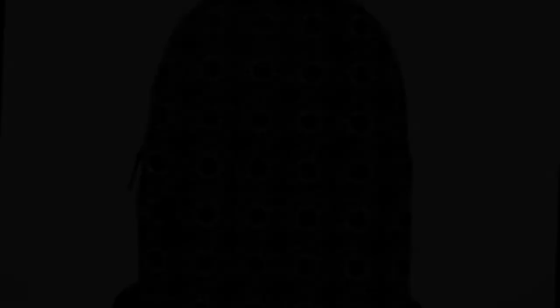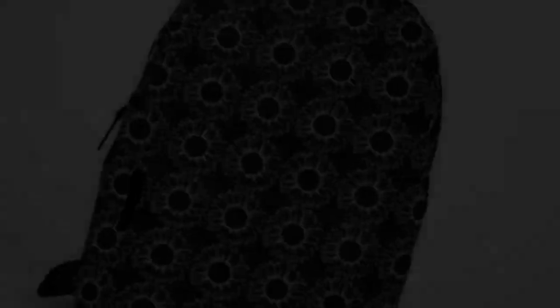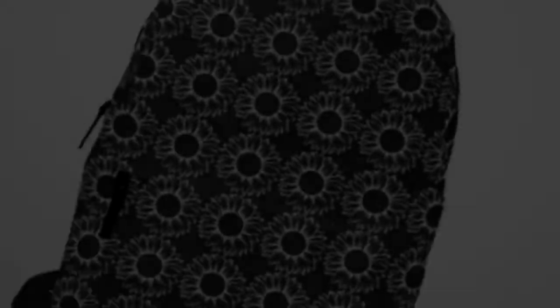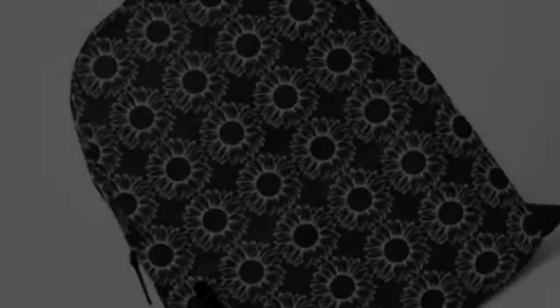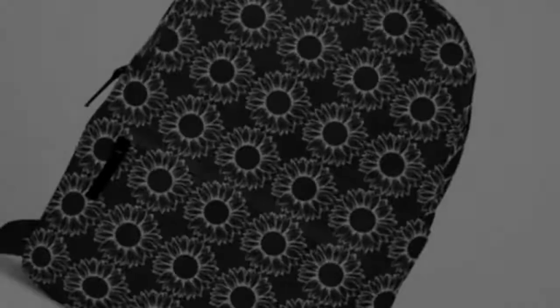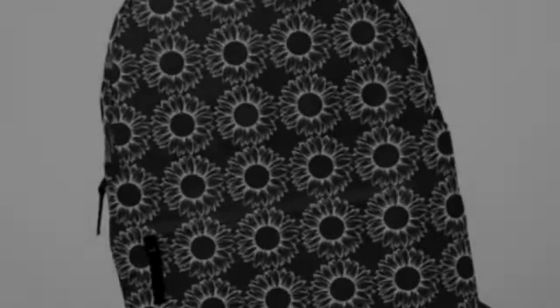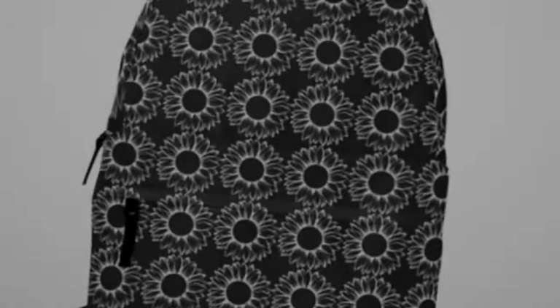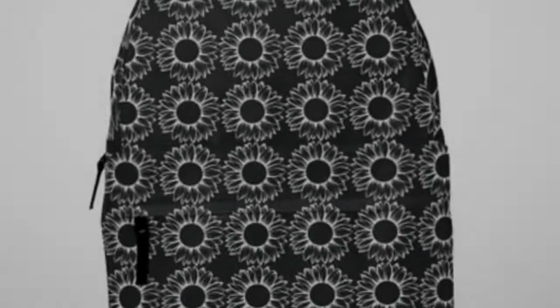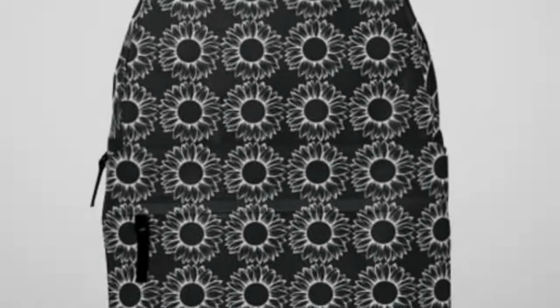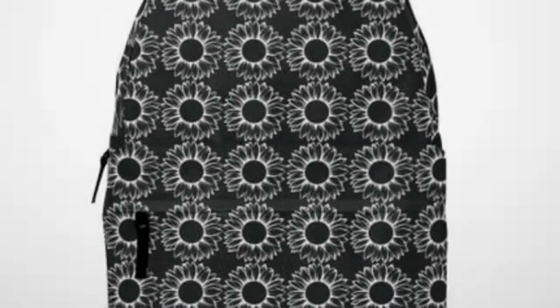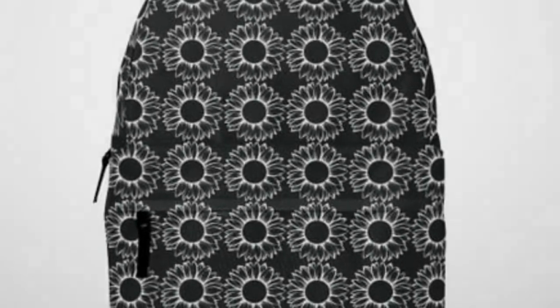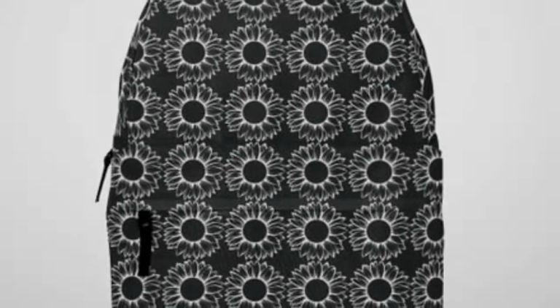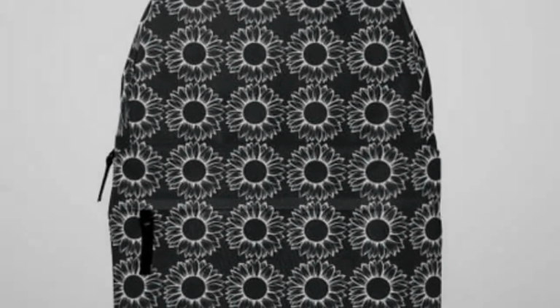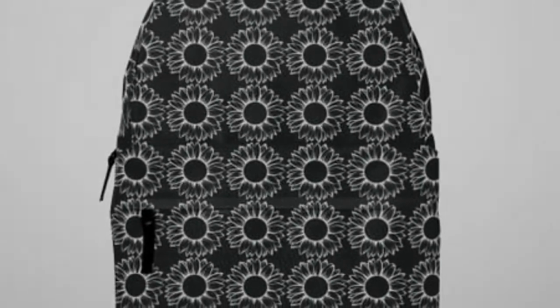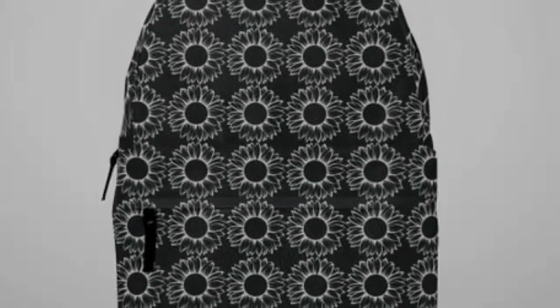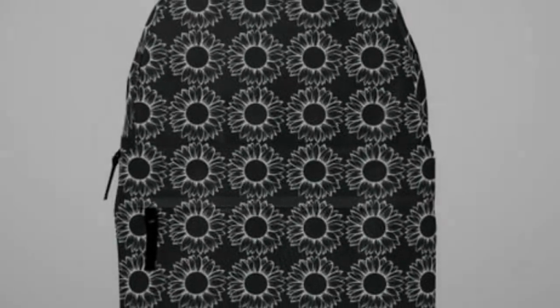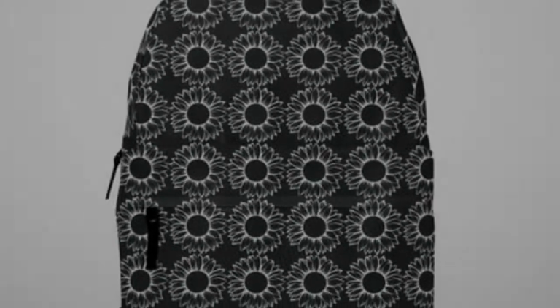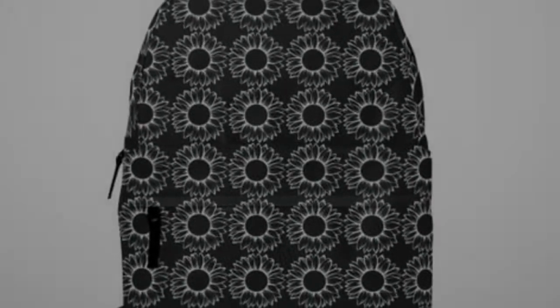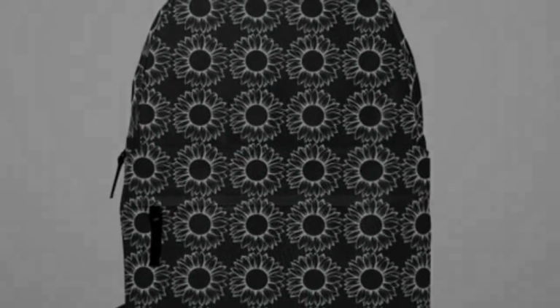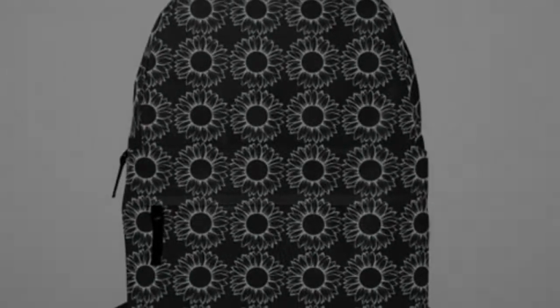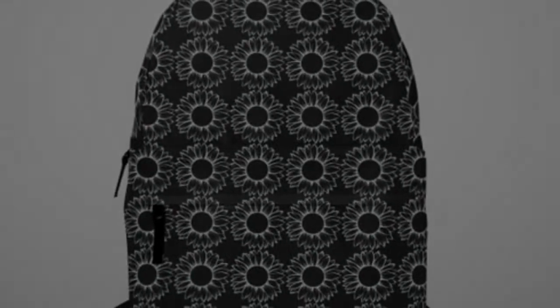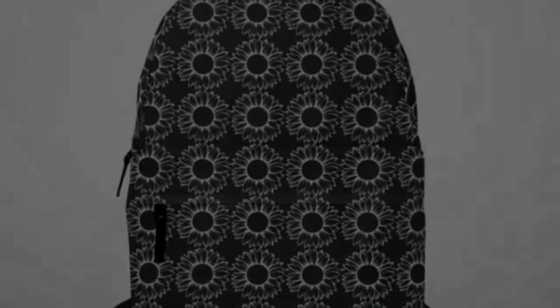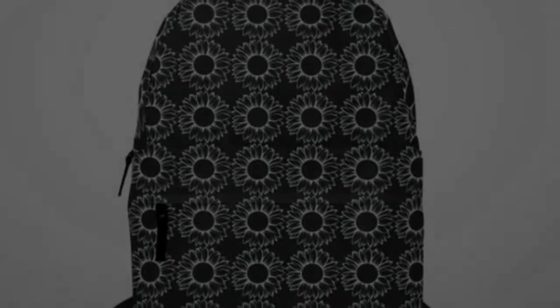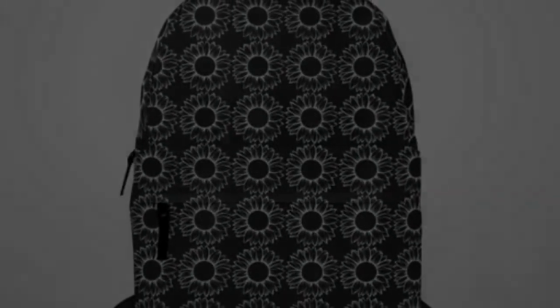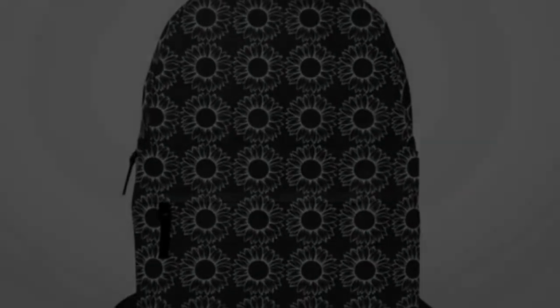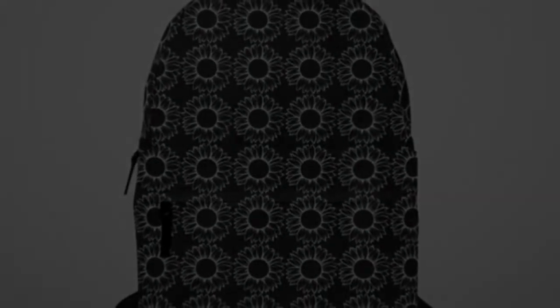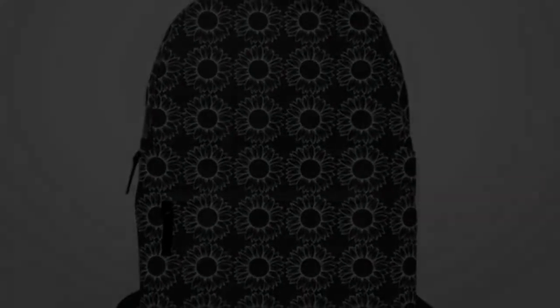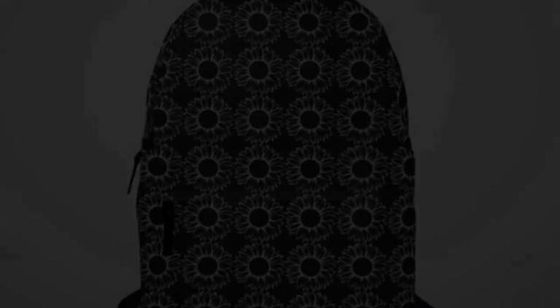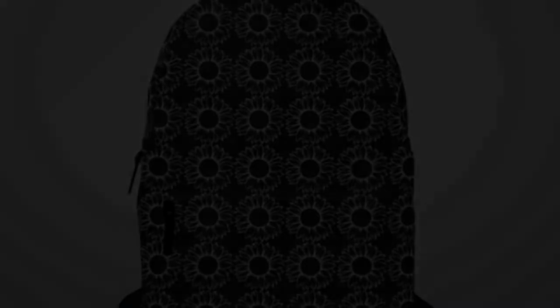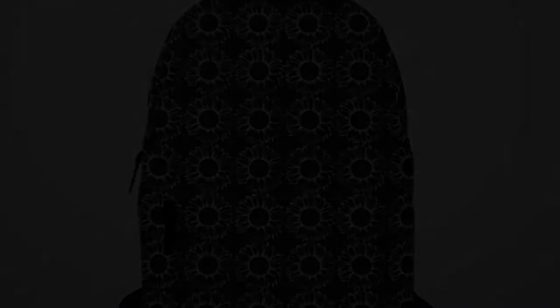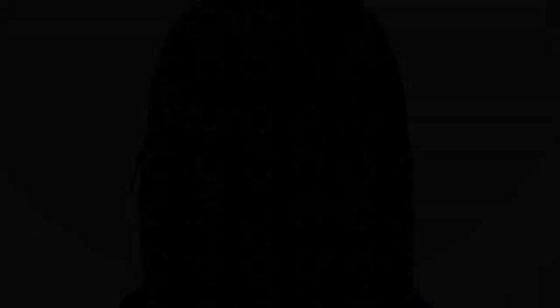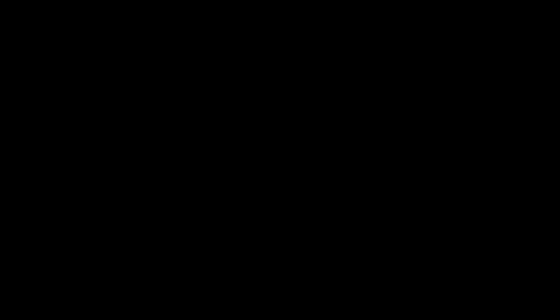Hey everyone, welcome back to our channel. Today we're diving into the world of backpacks, exploring the perfect blend of style and functionality.